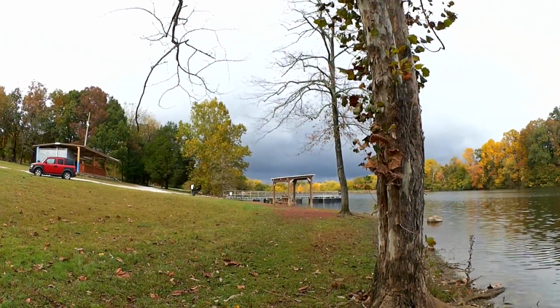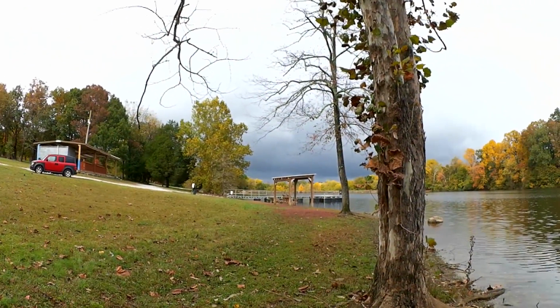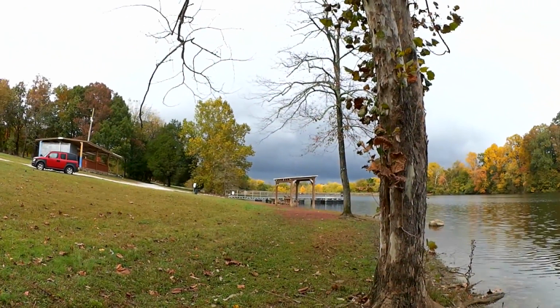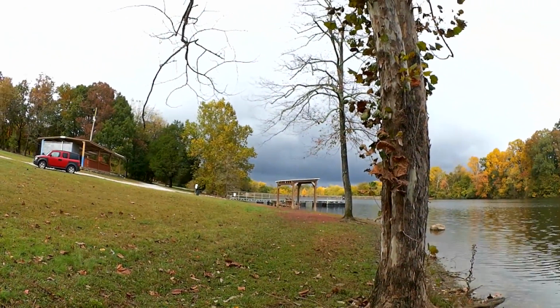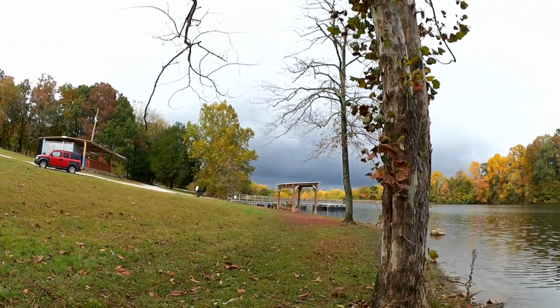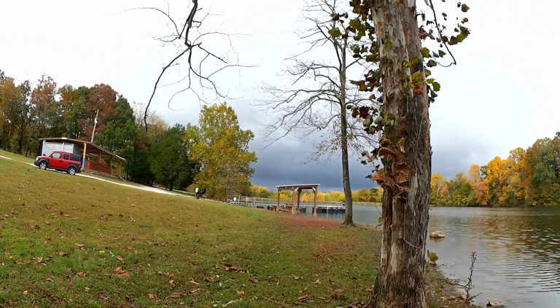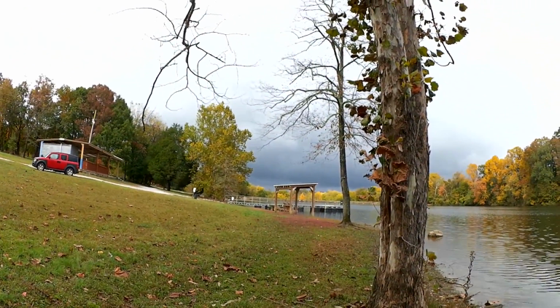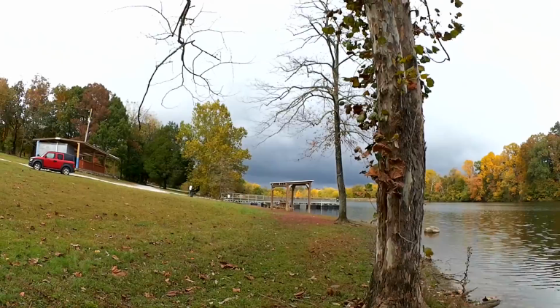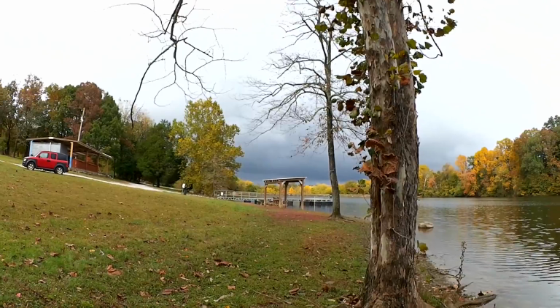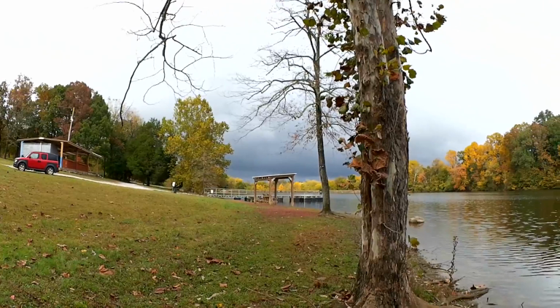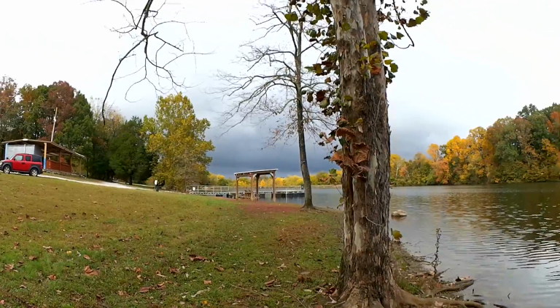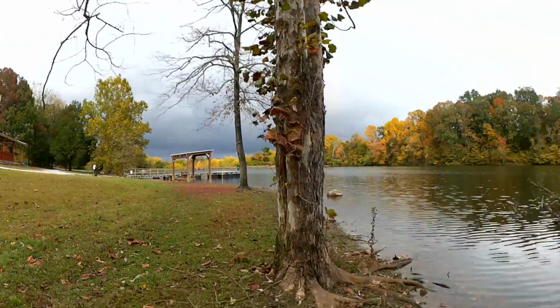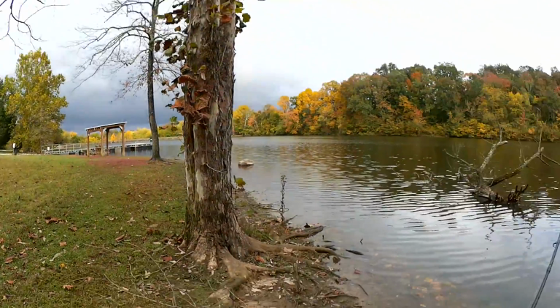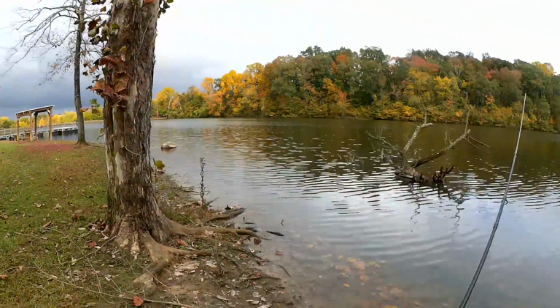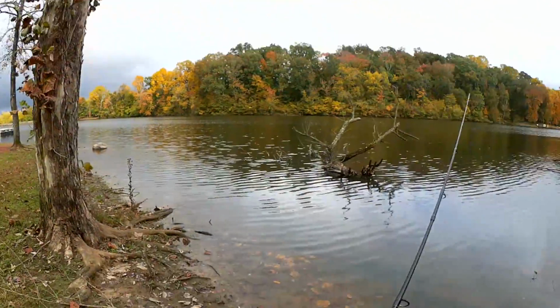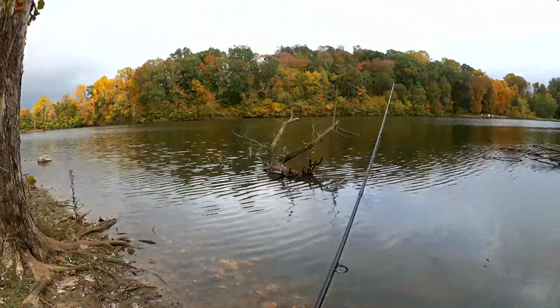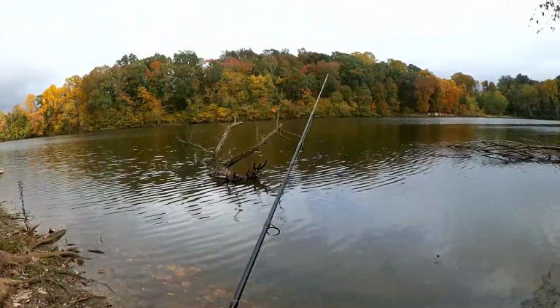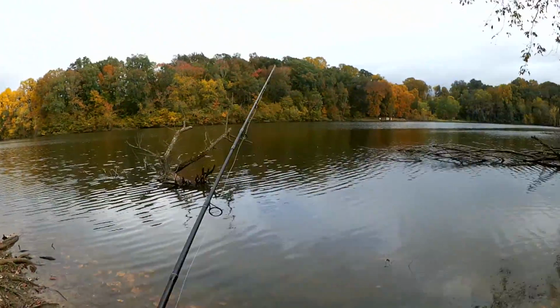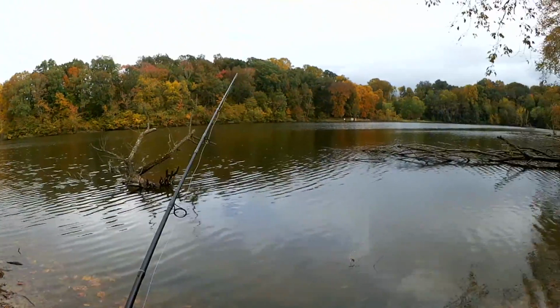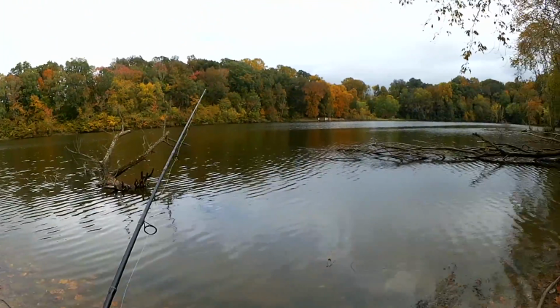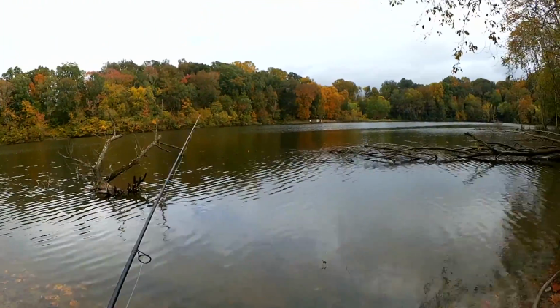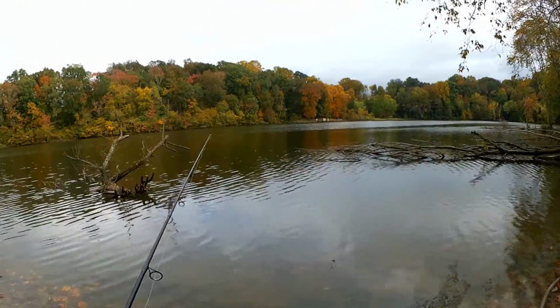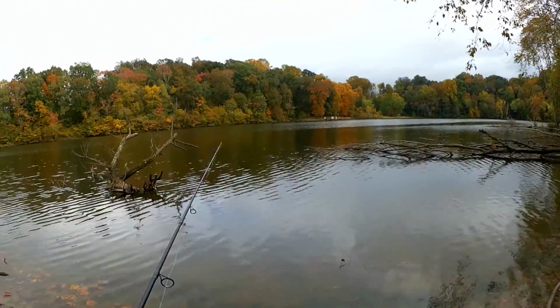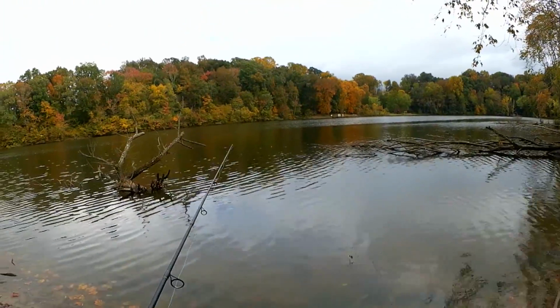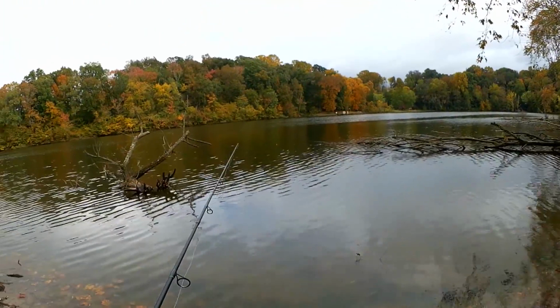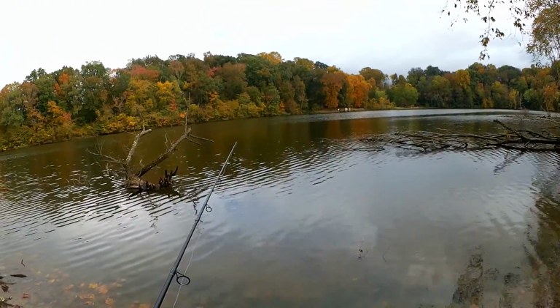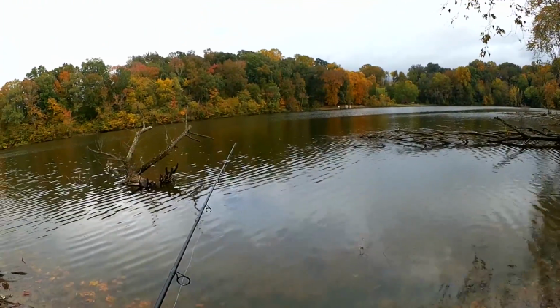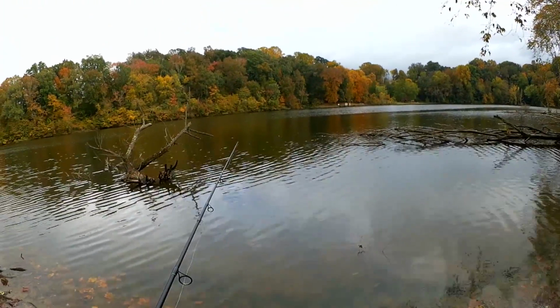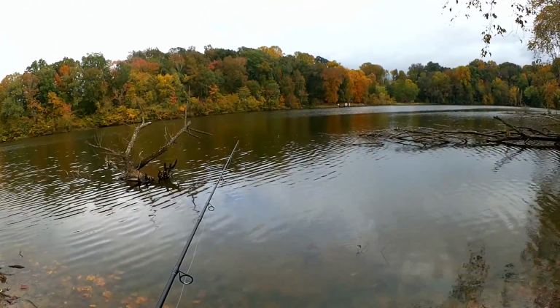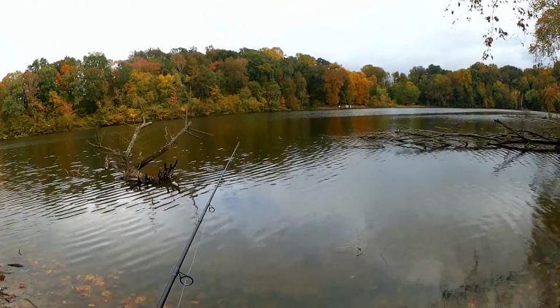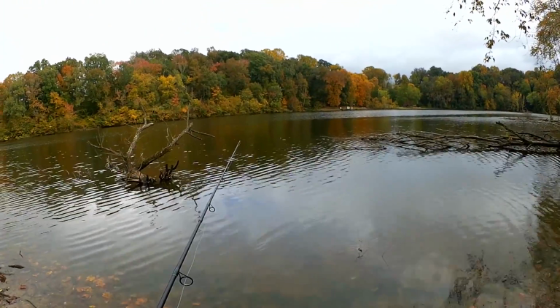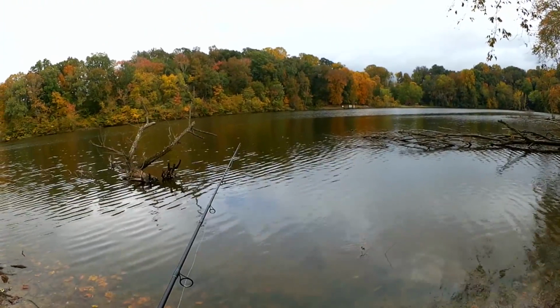Looks like we got some rain coming. Hopefully I can get a fish or two before that gets here.